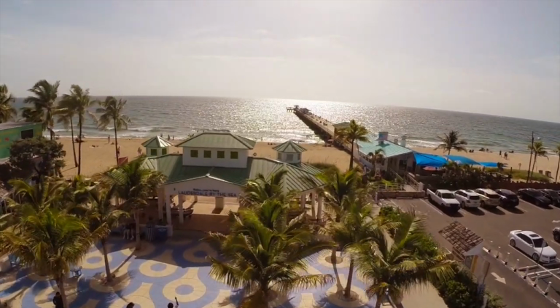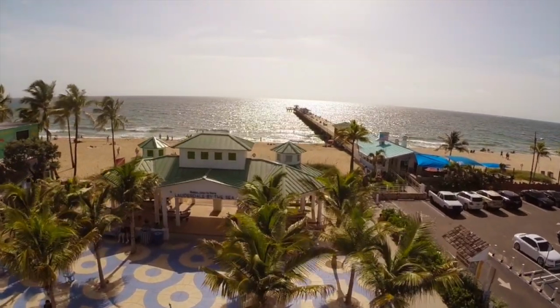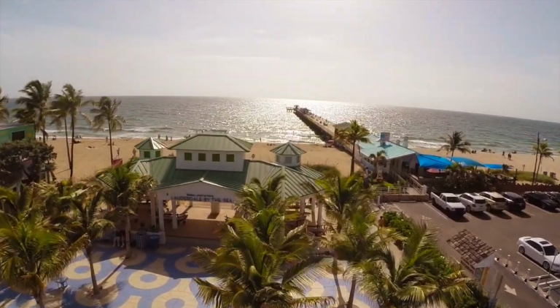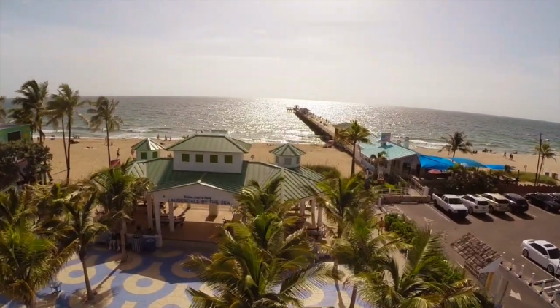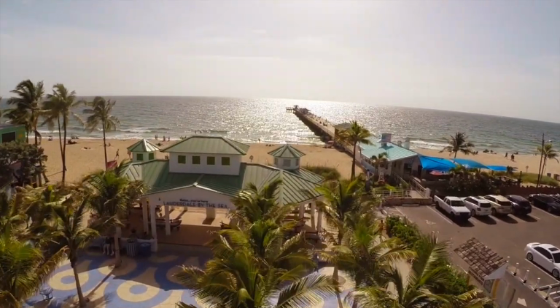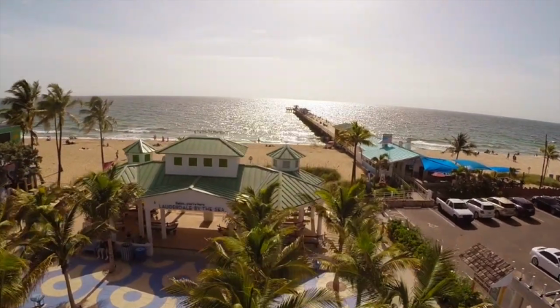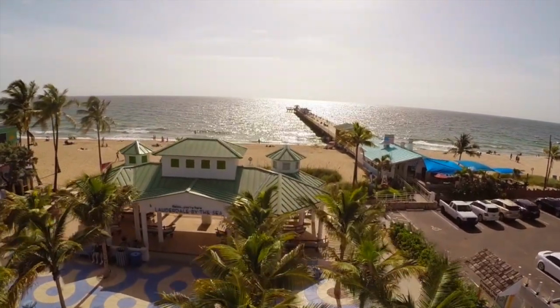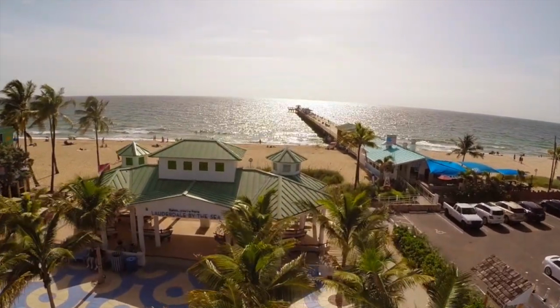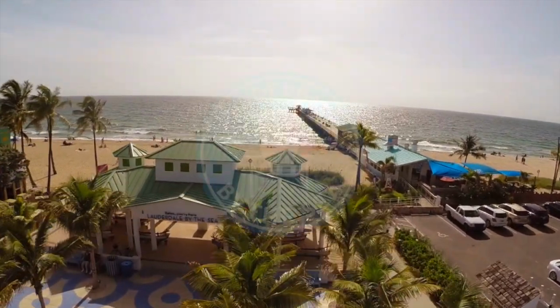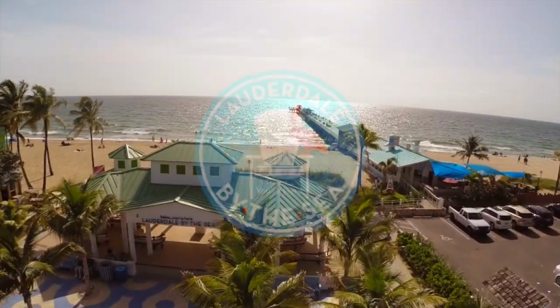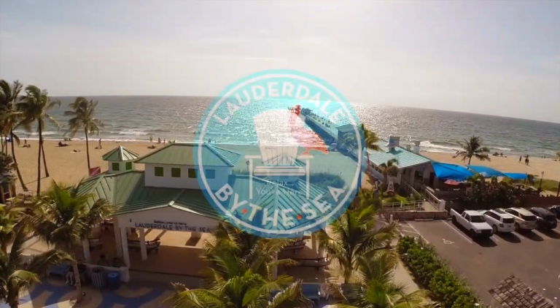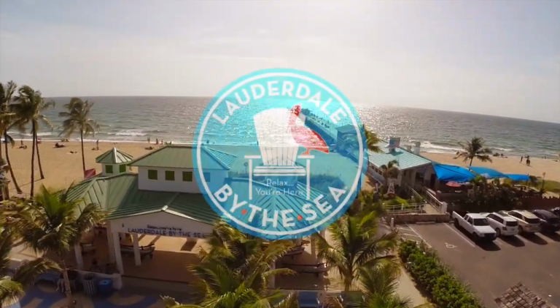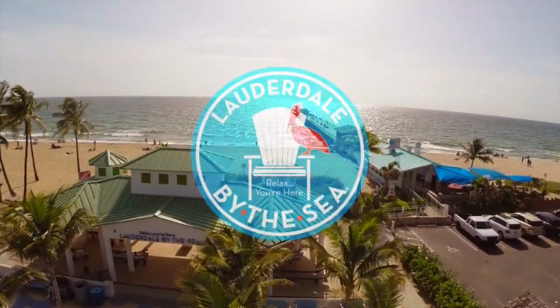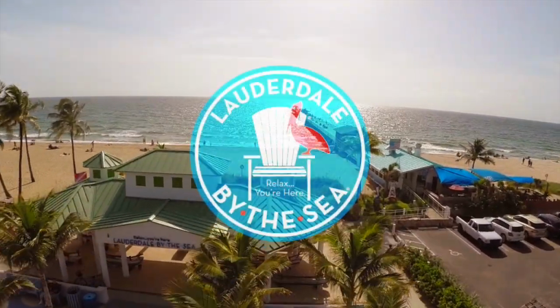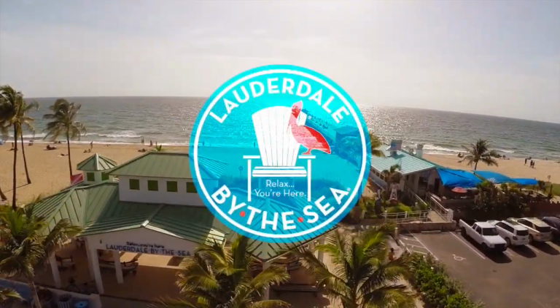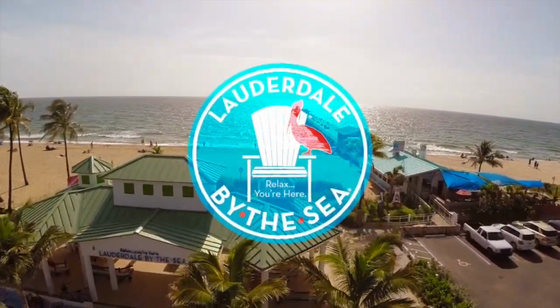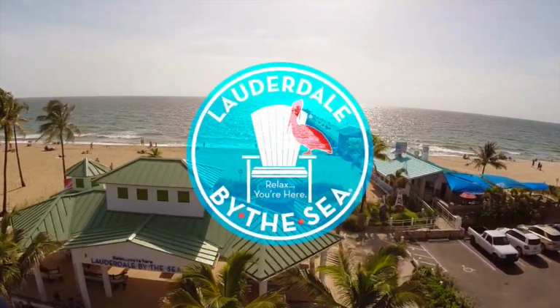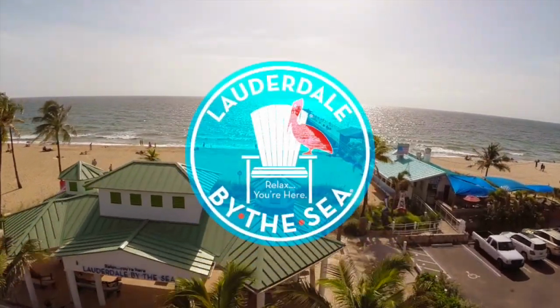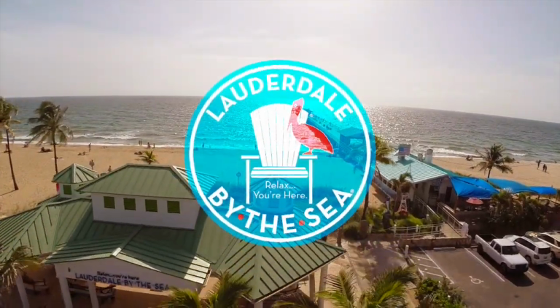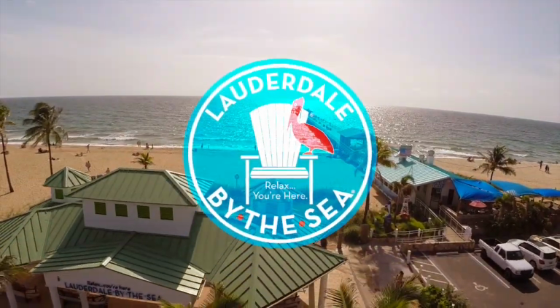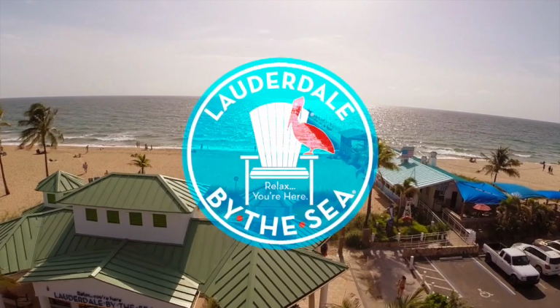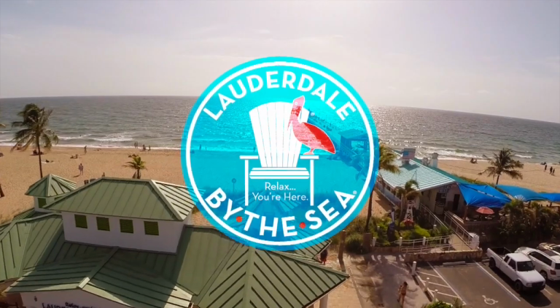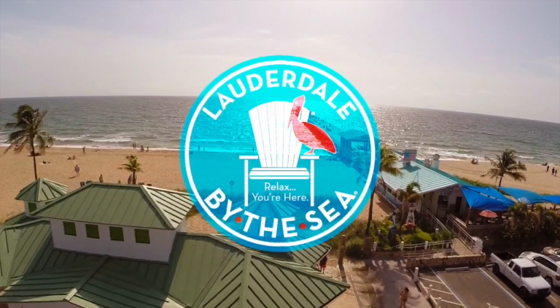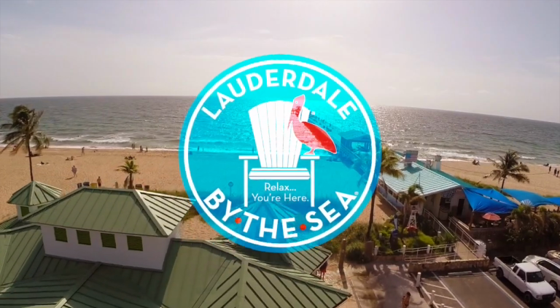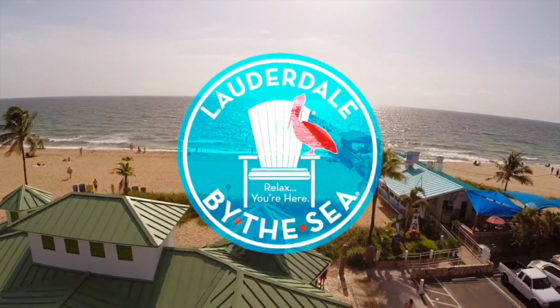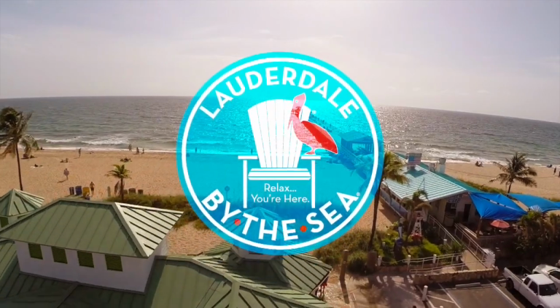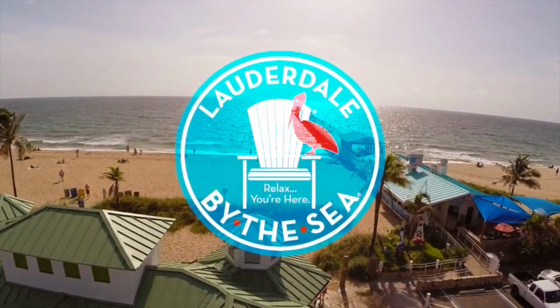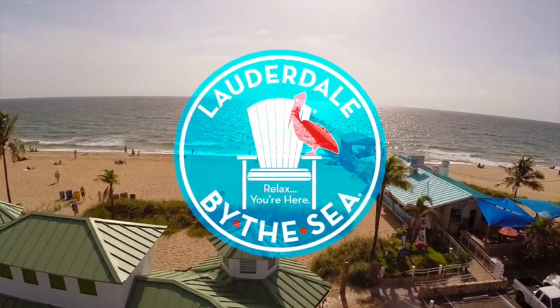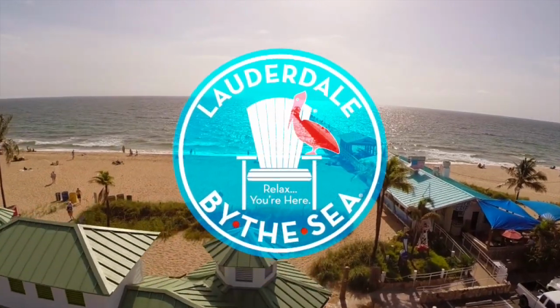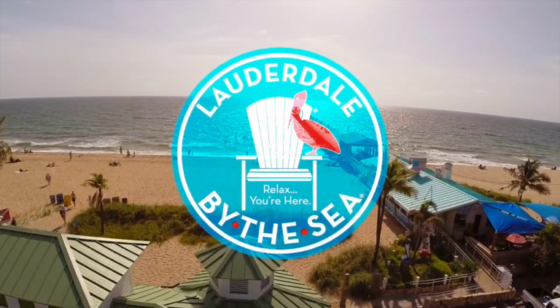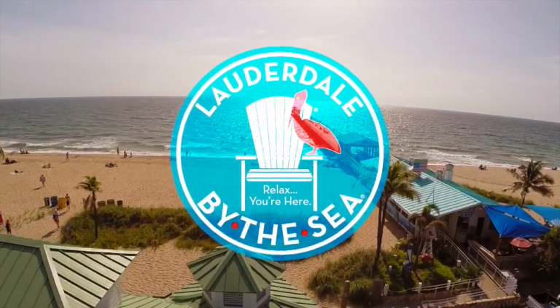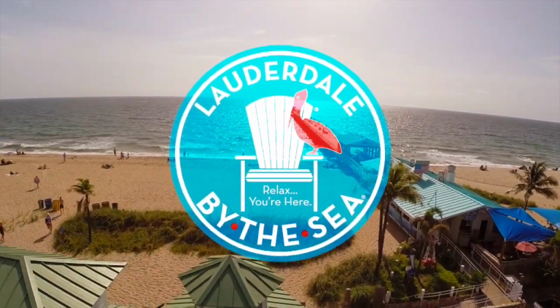Lauderdale-by-the-Sea. Relax, you're here.